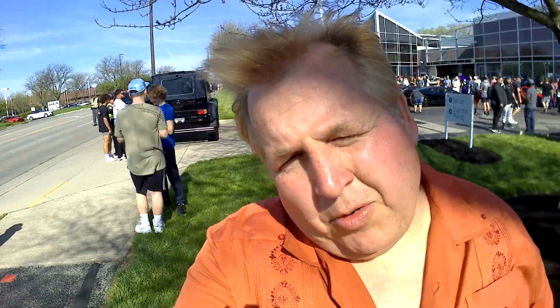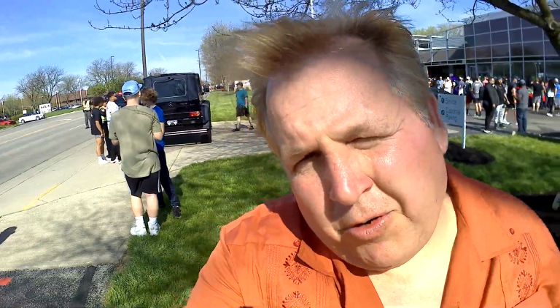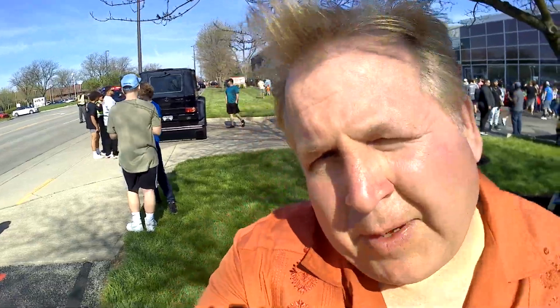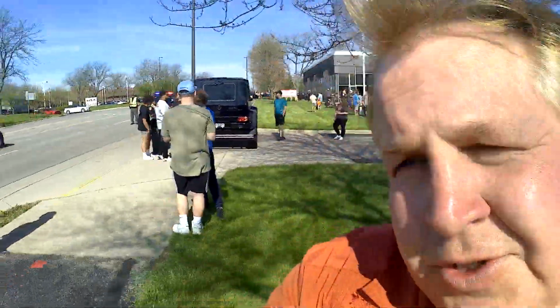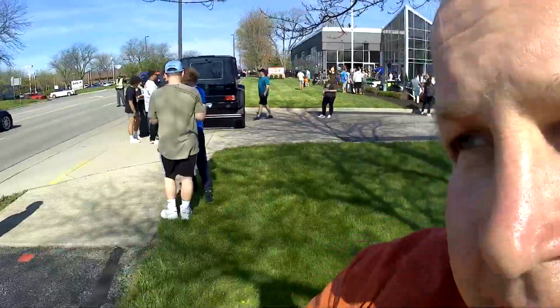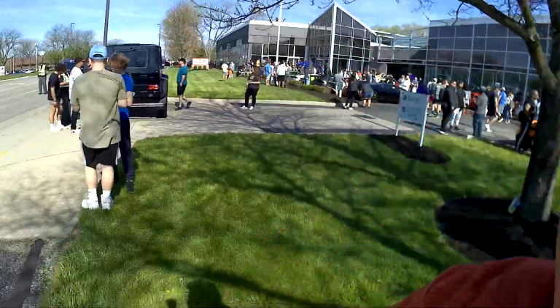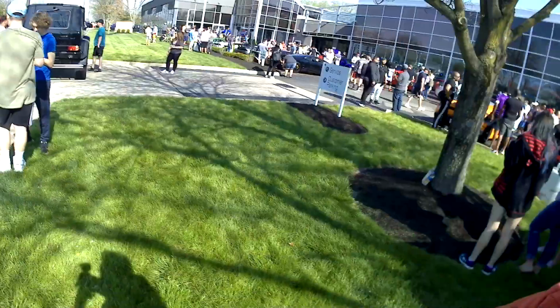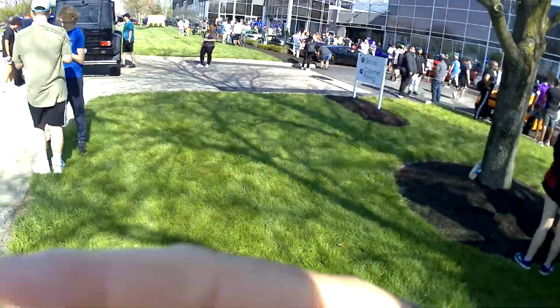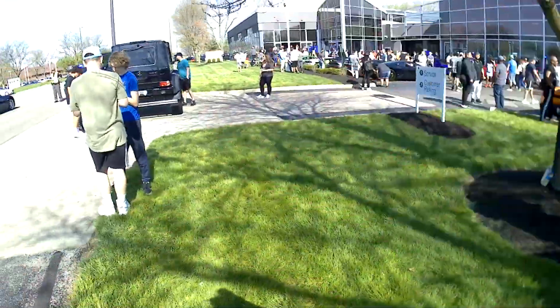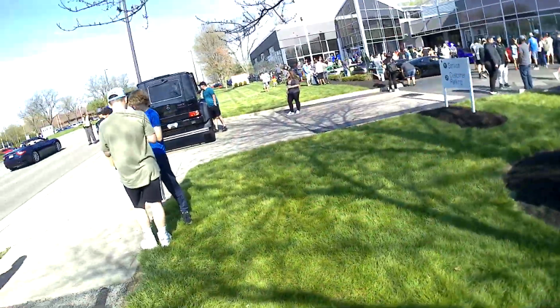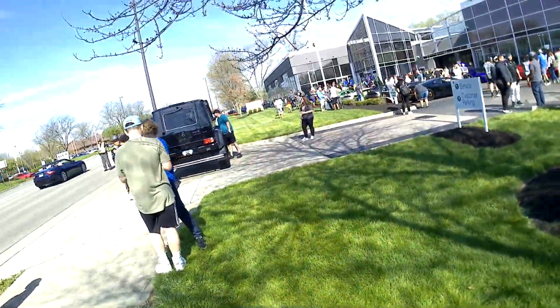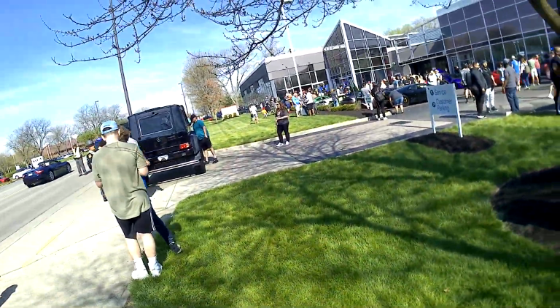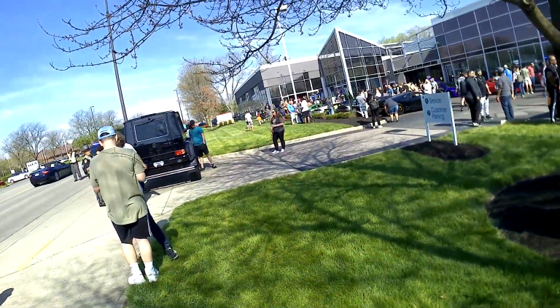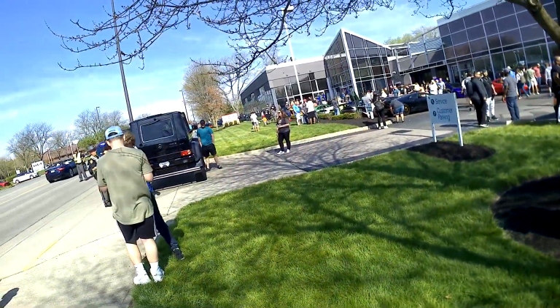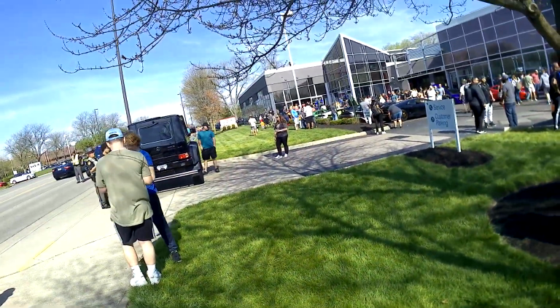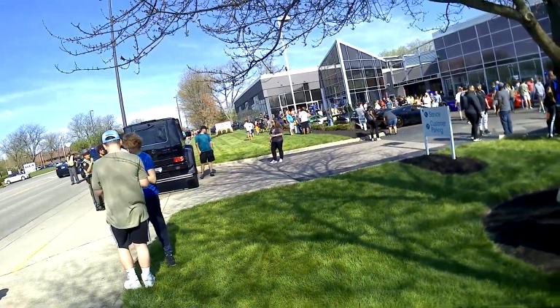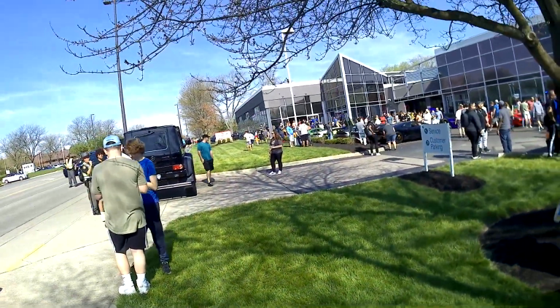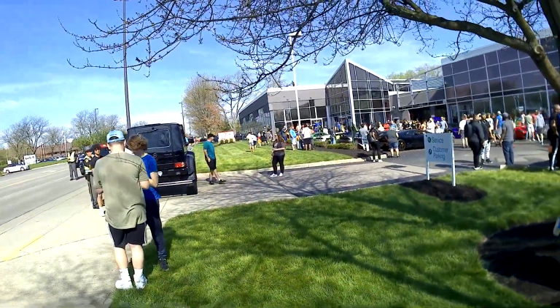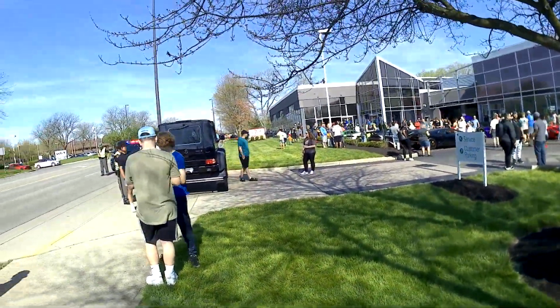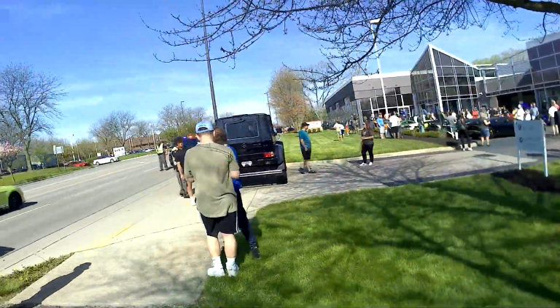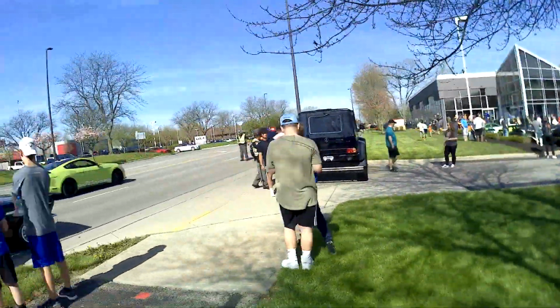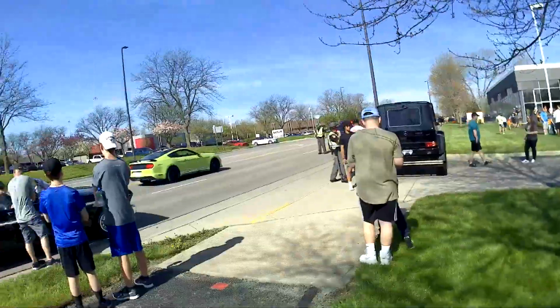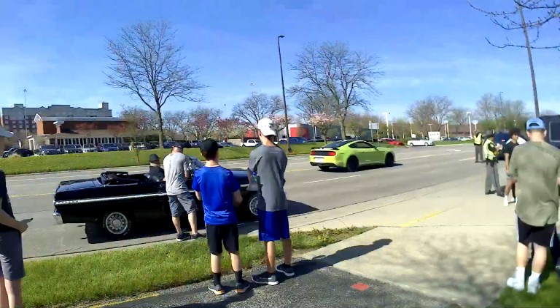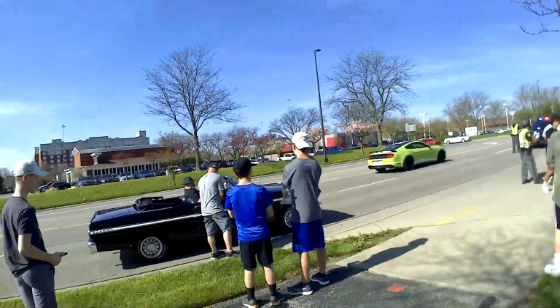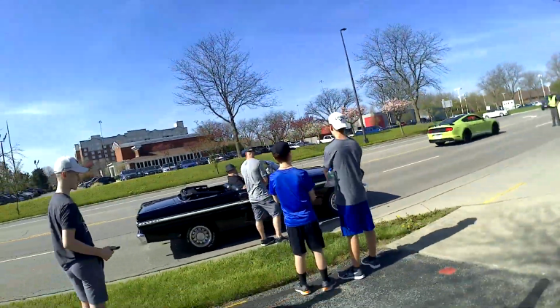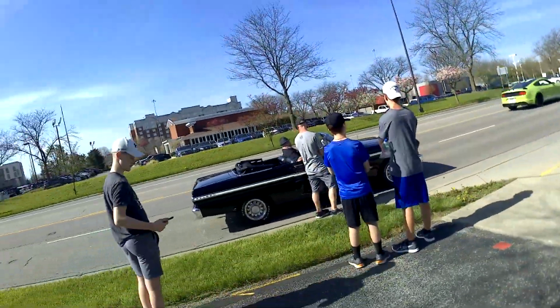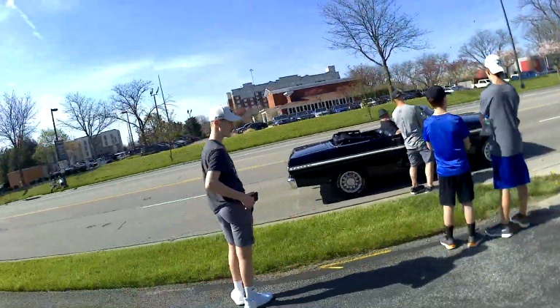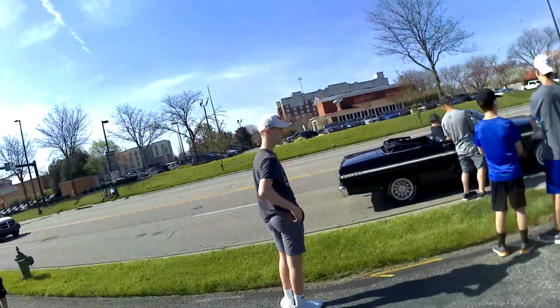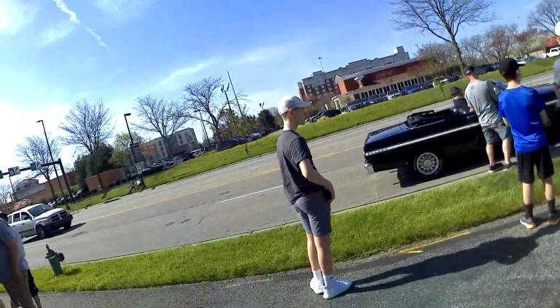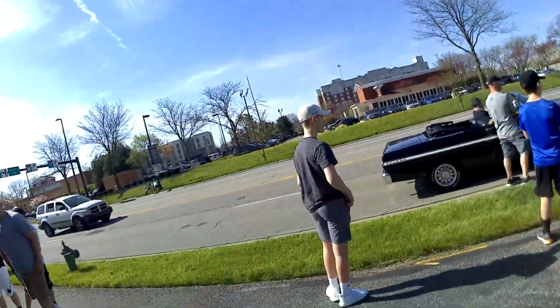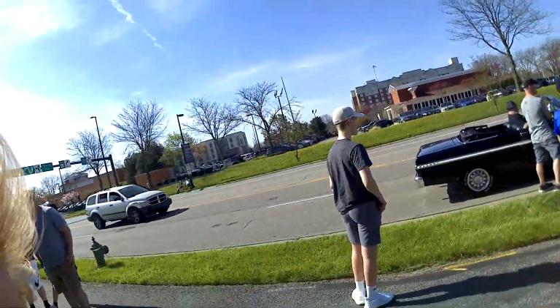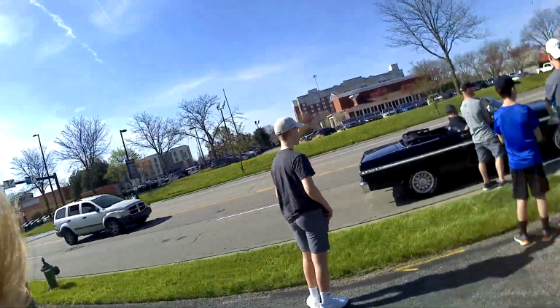I'm going to try to film the parts there again. I don't know if my battery wasn't turned on.